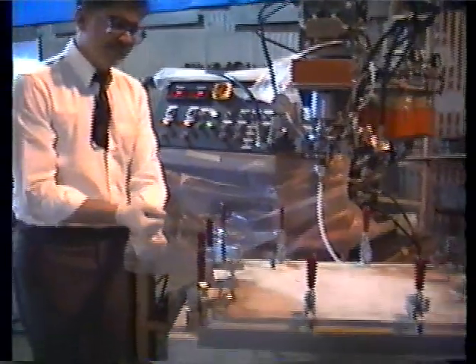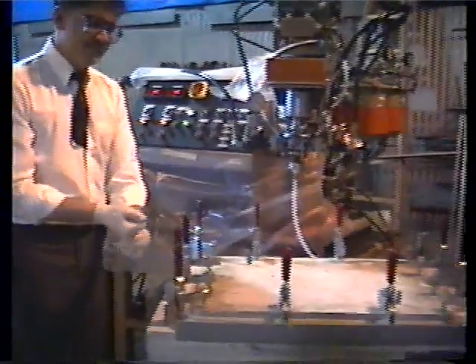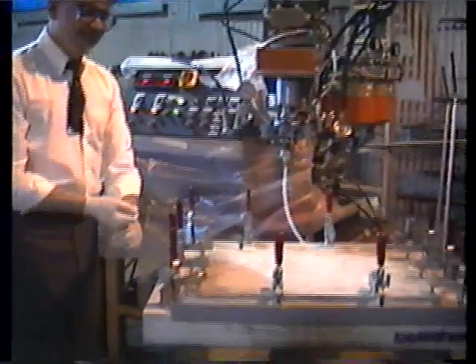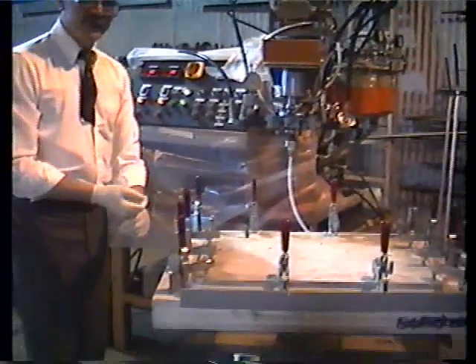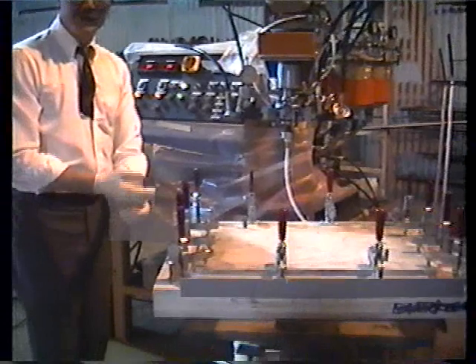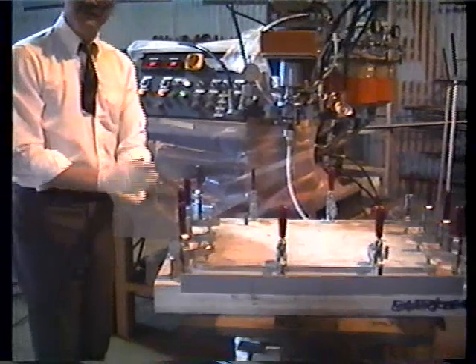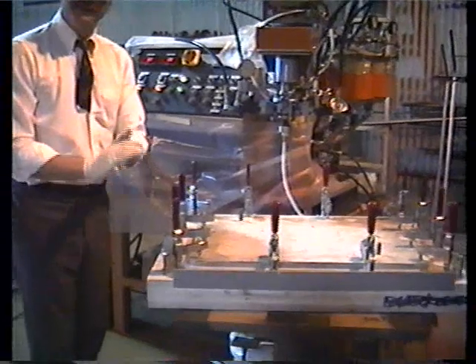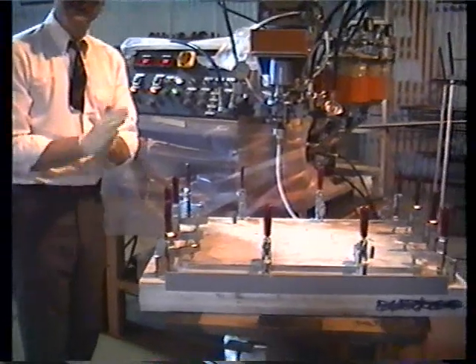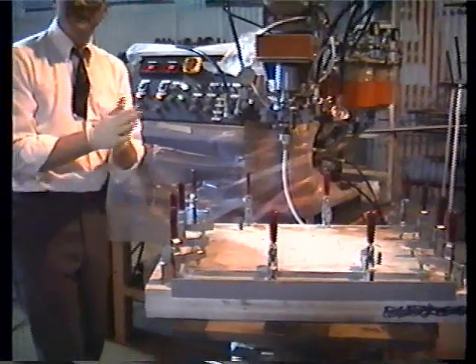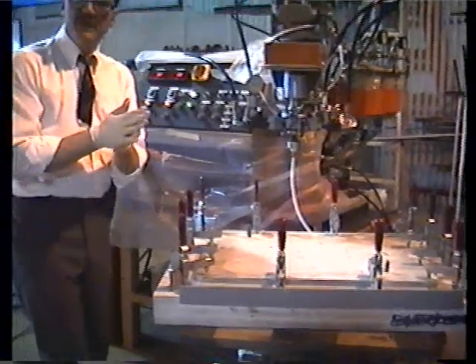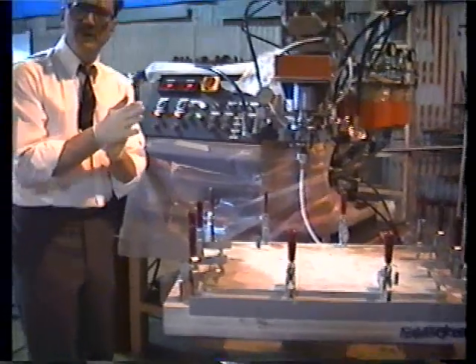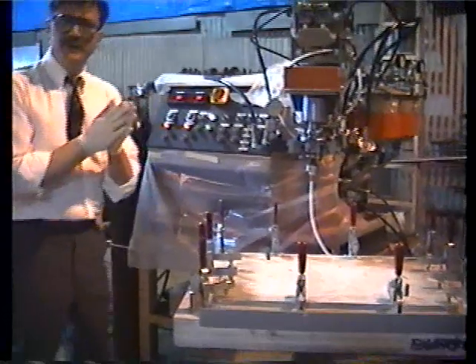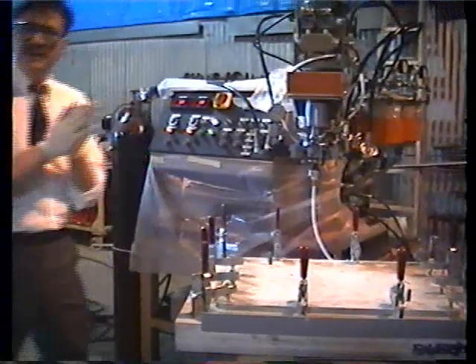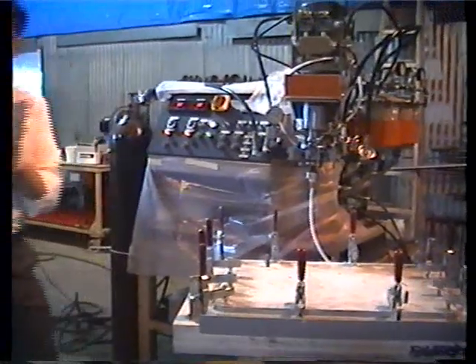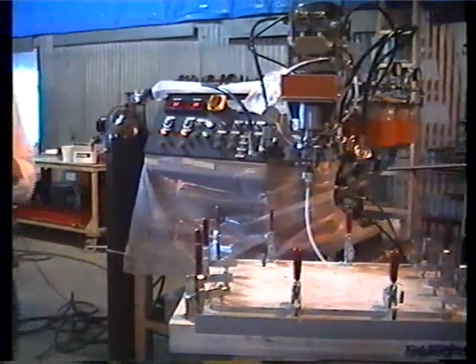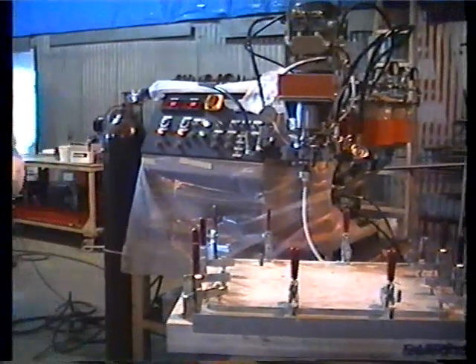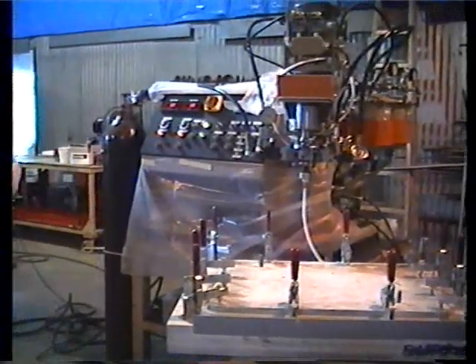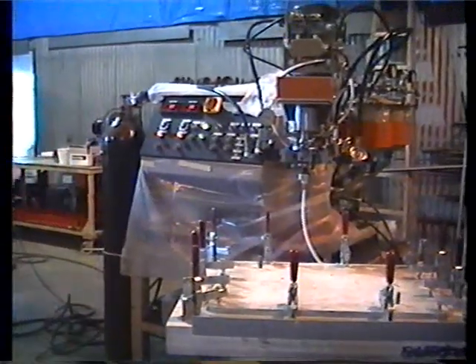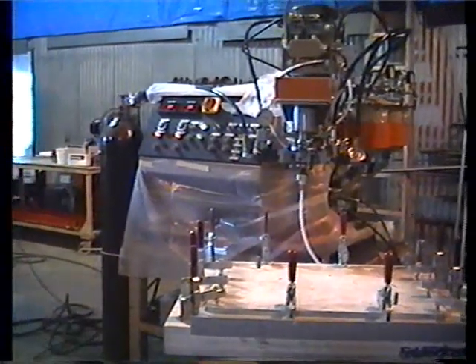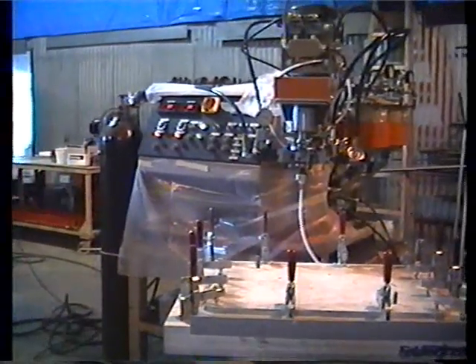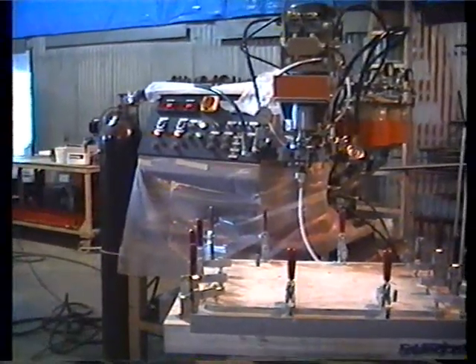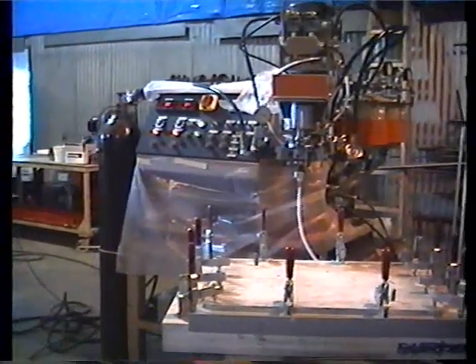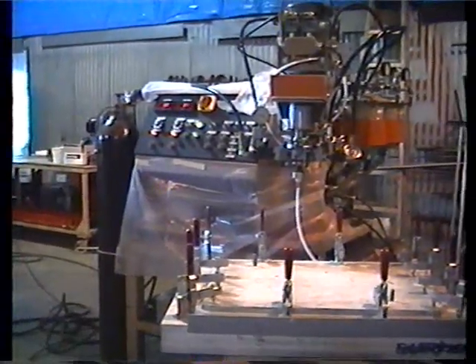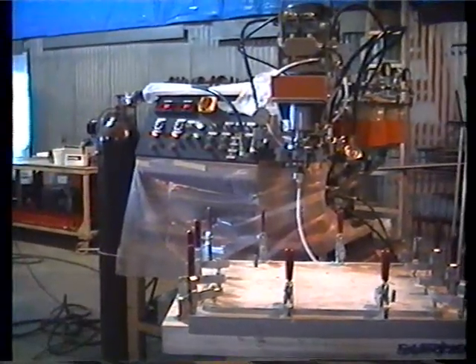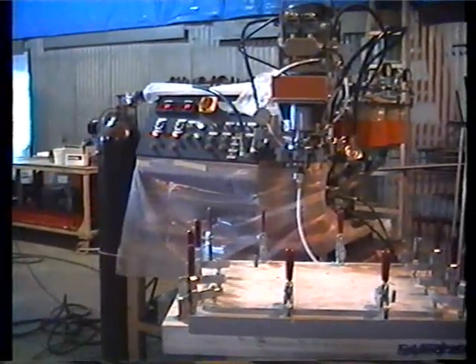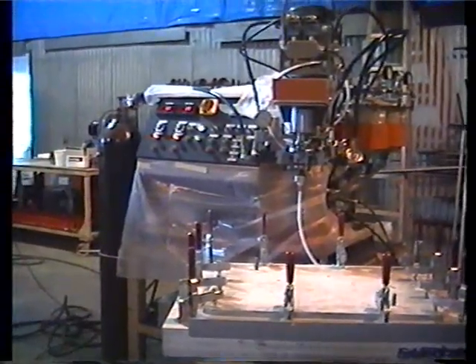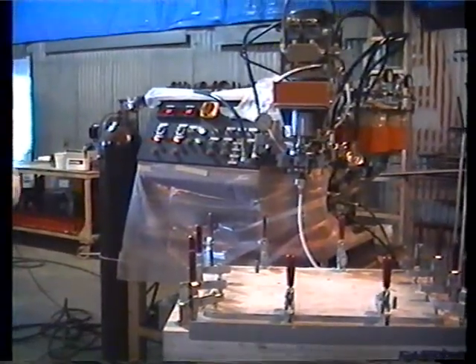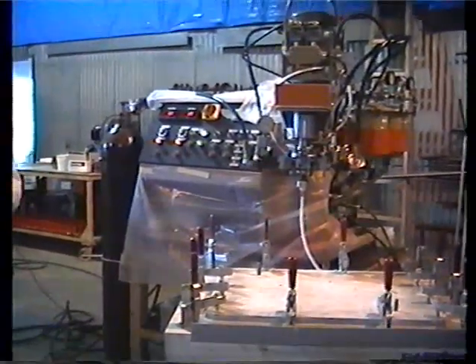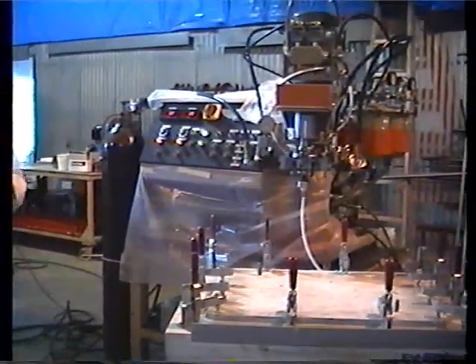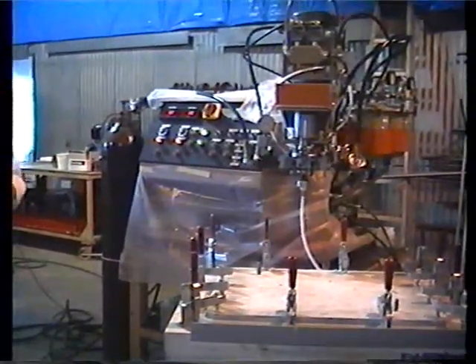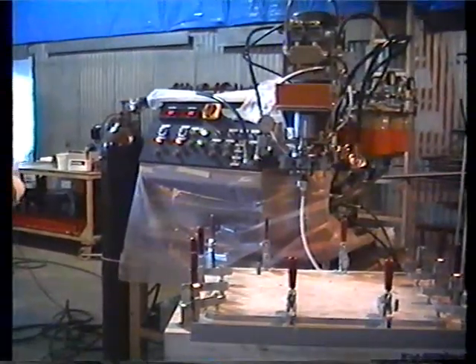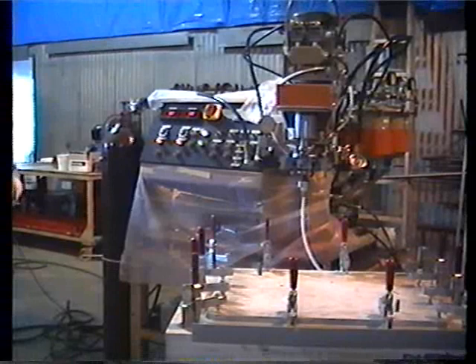We'll wait for this board to cure, then demold and run another board for you, showing you the simplicity of our equipment.